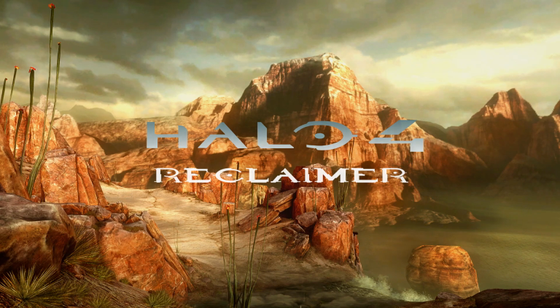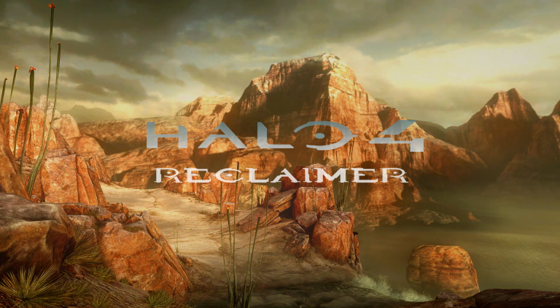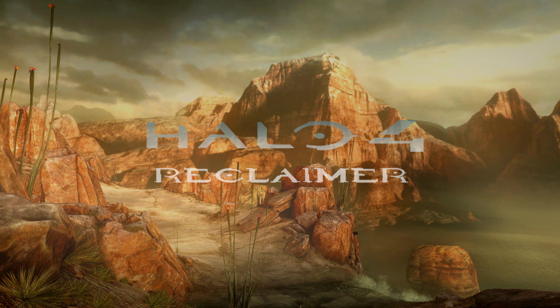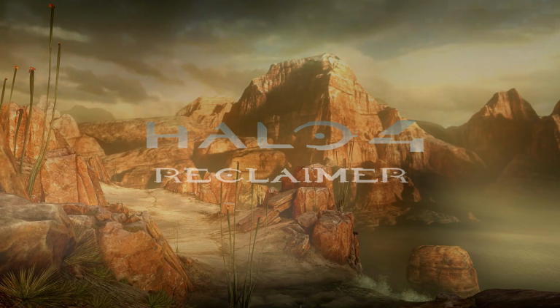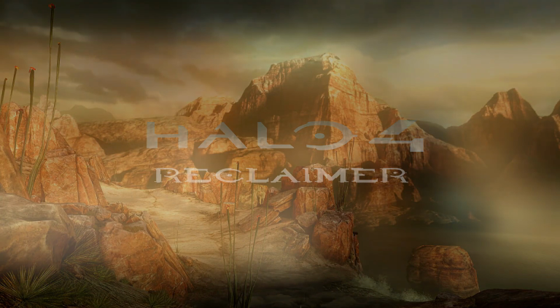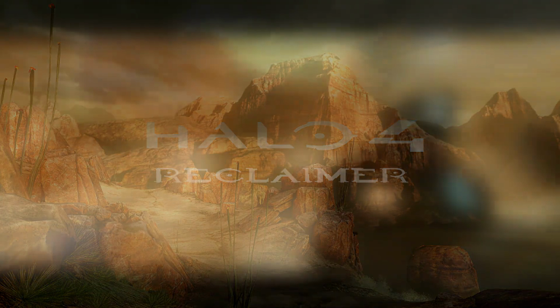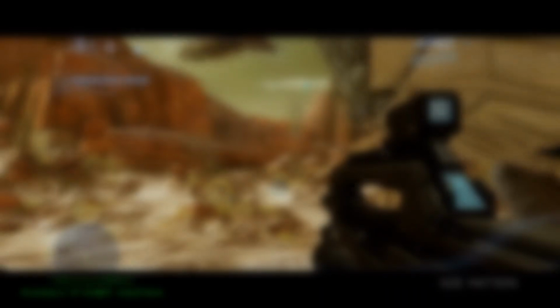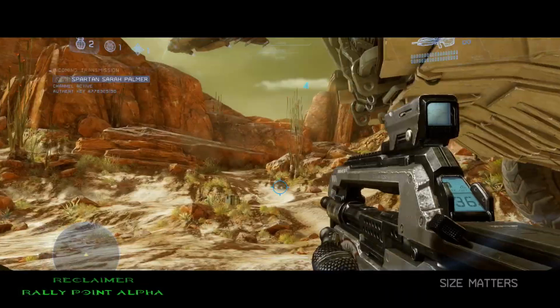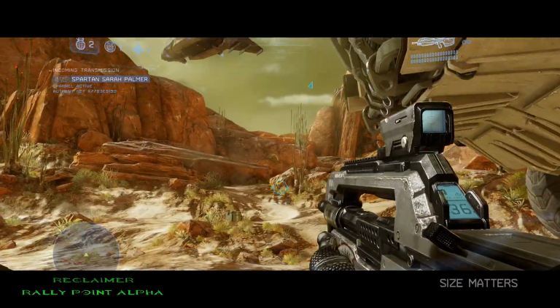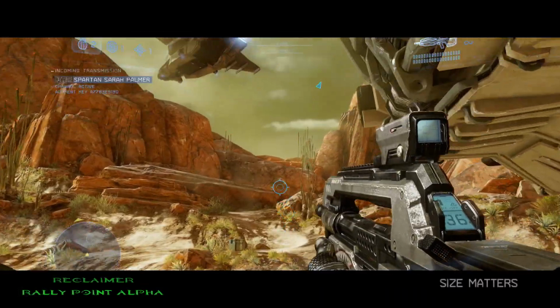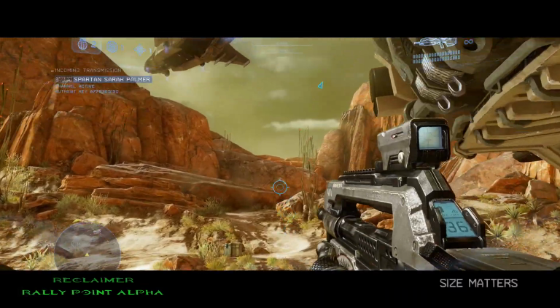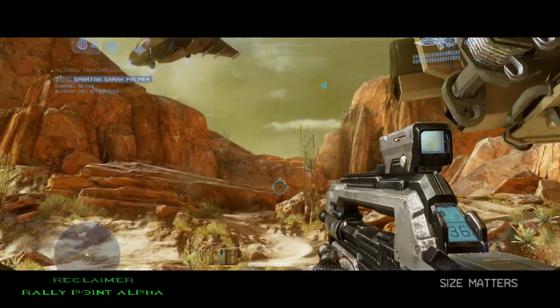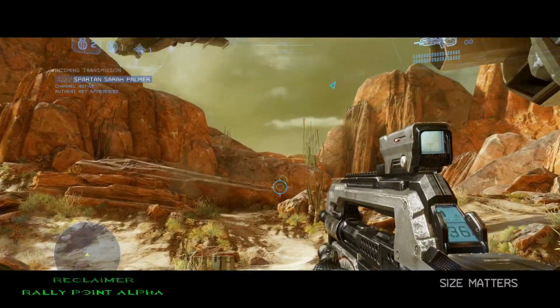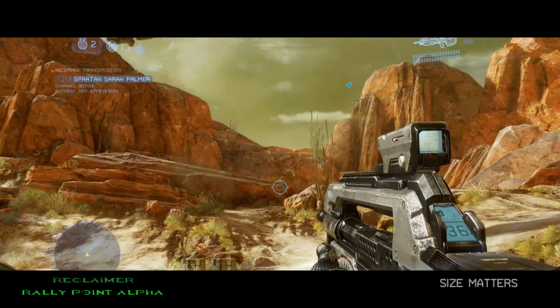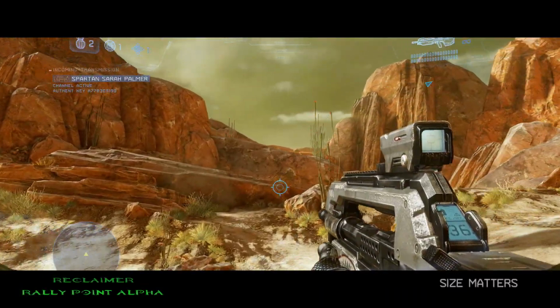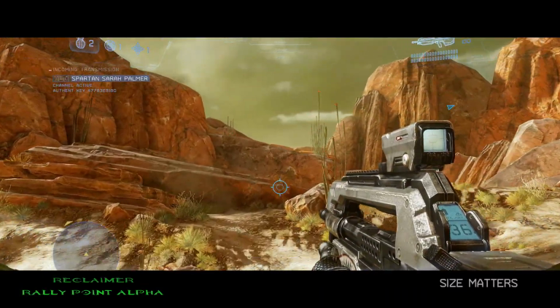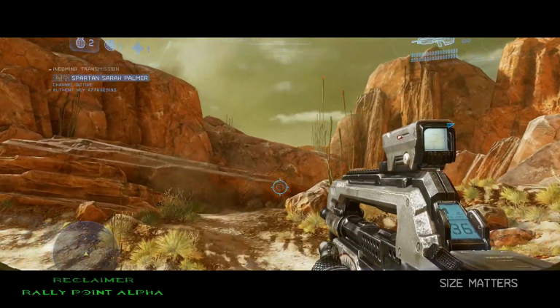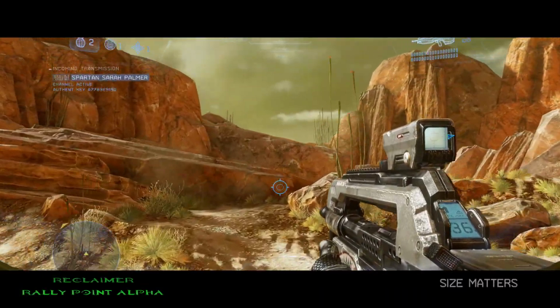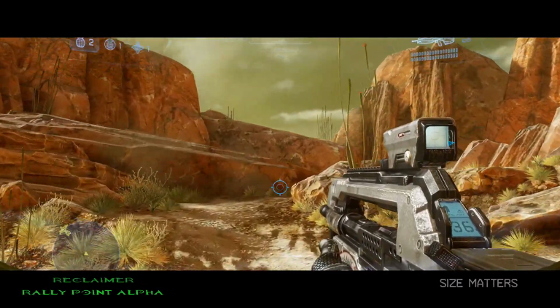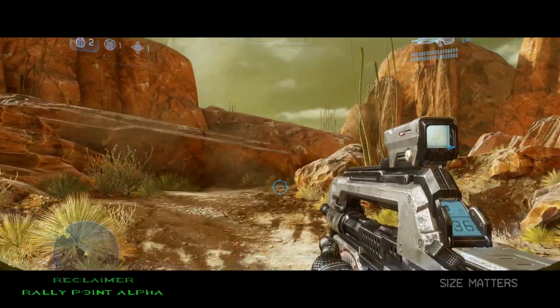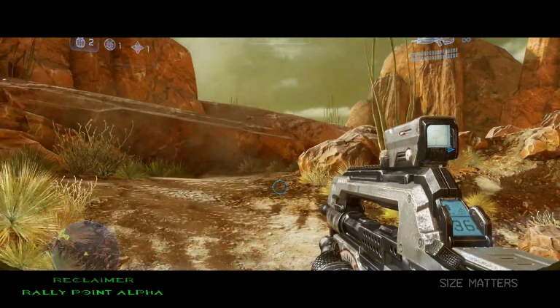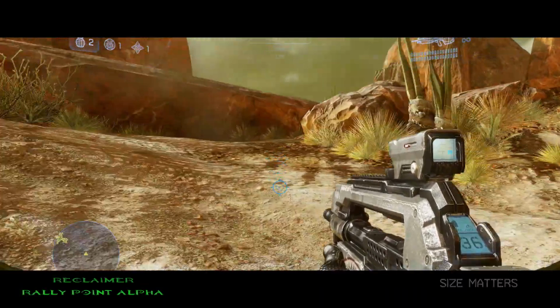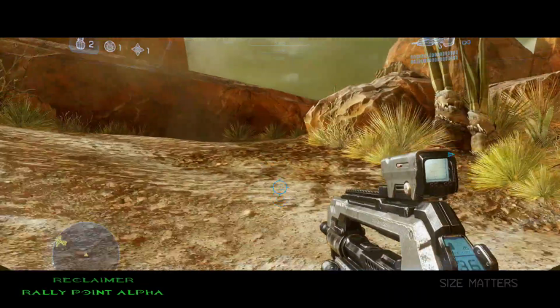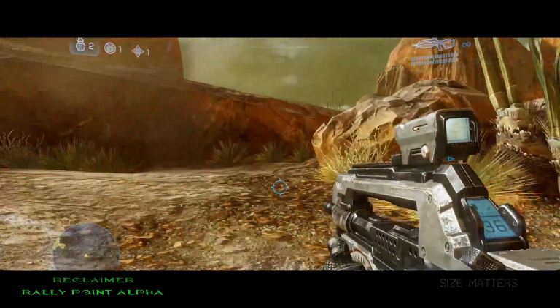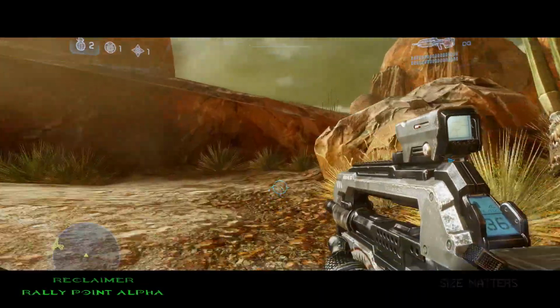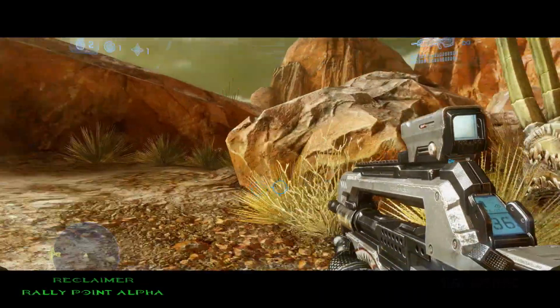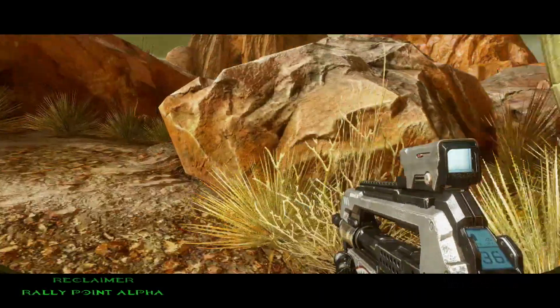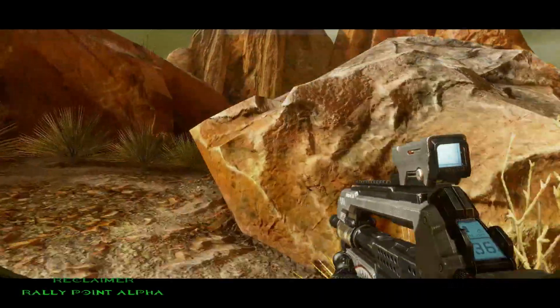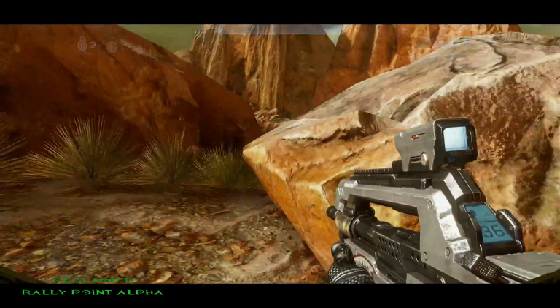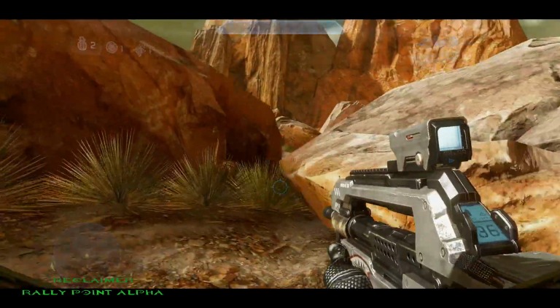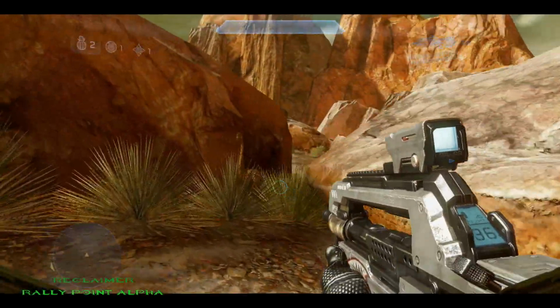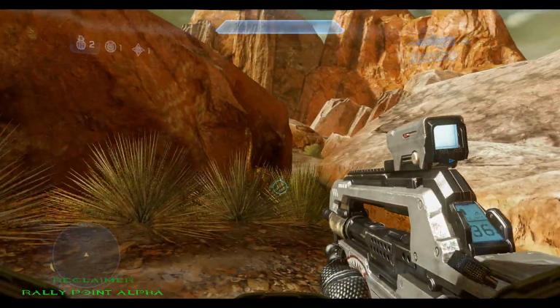The first MOA location on Reclaimer is located right at the beginning. You'll see it right there in between two rocks and a bush.